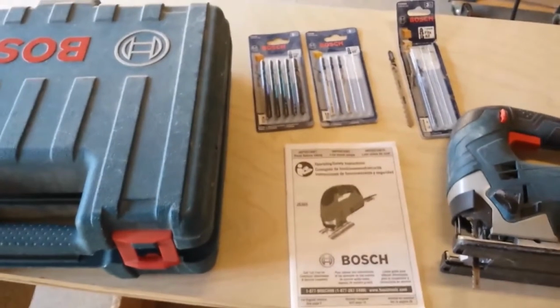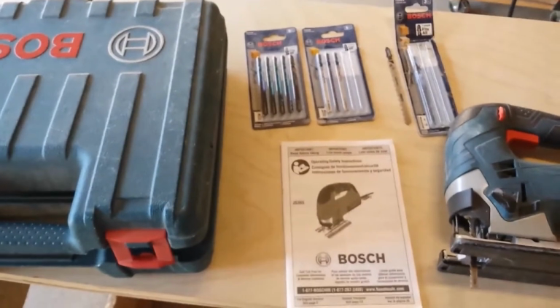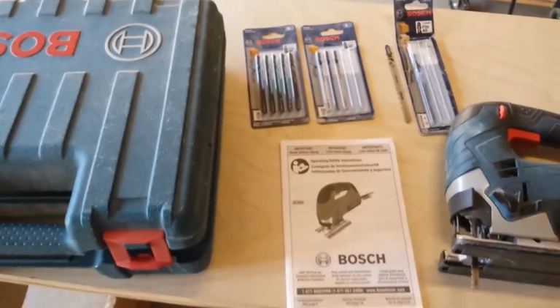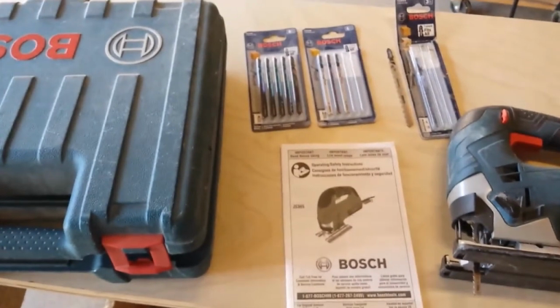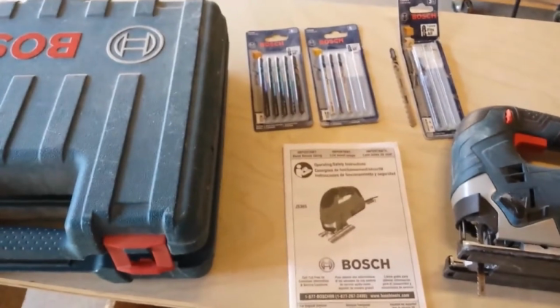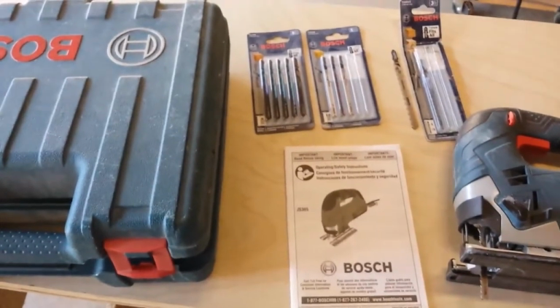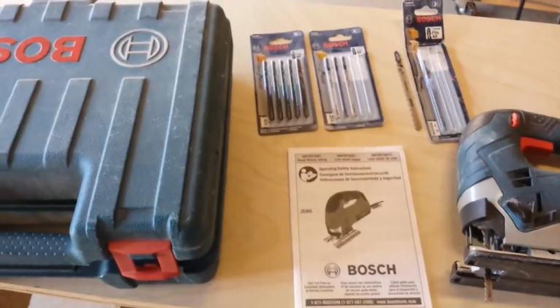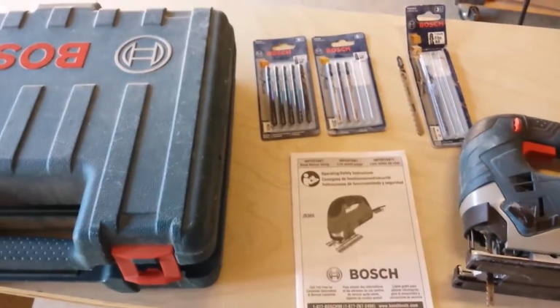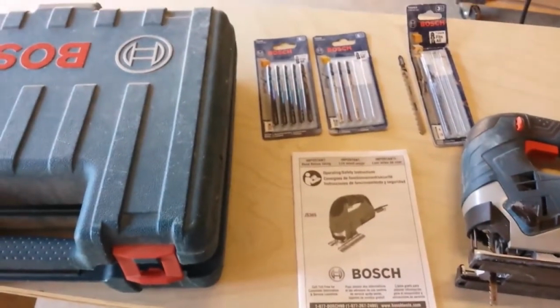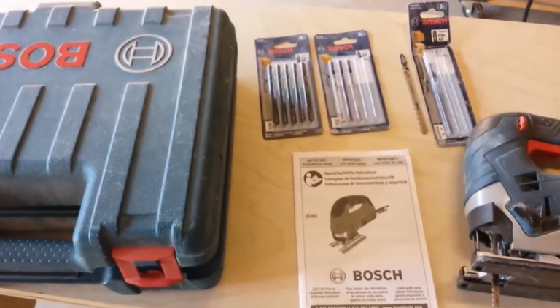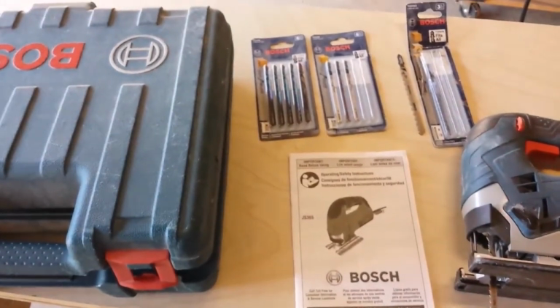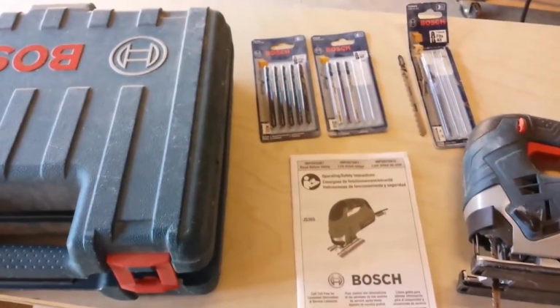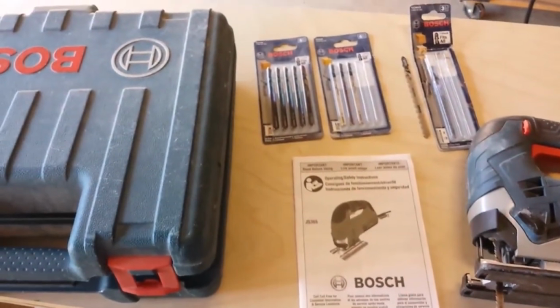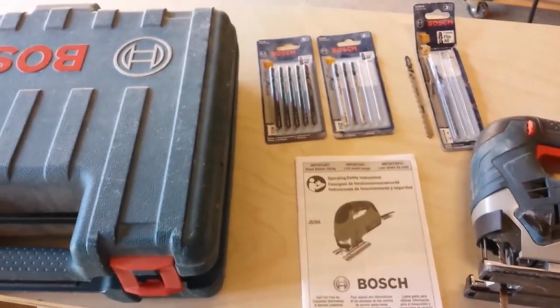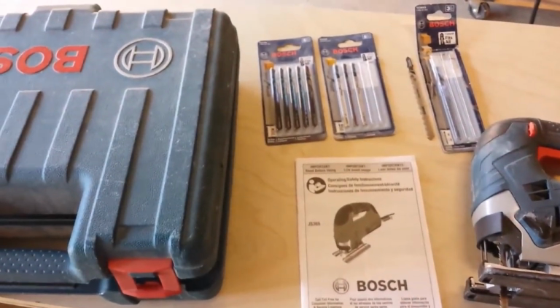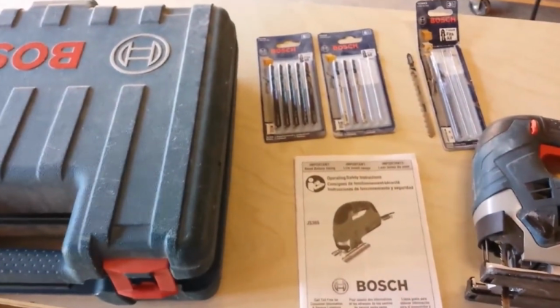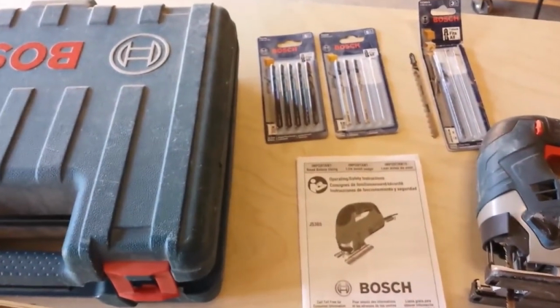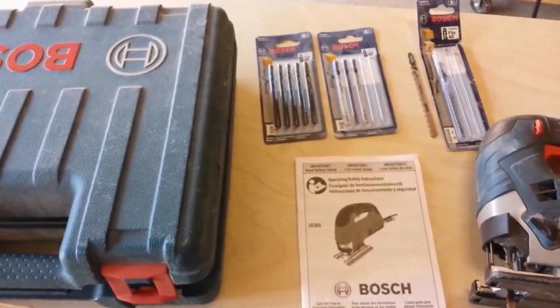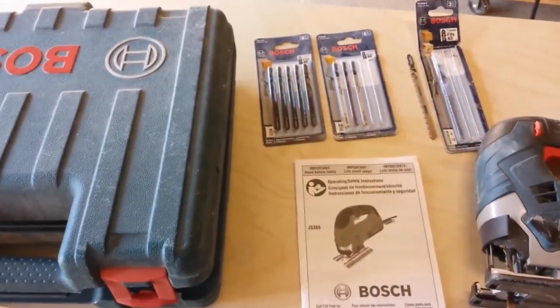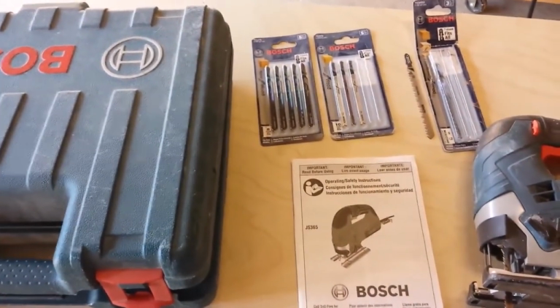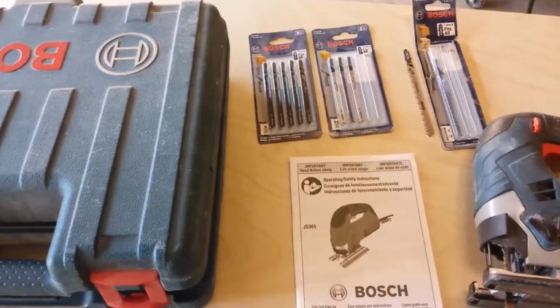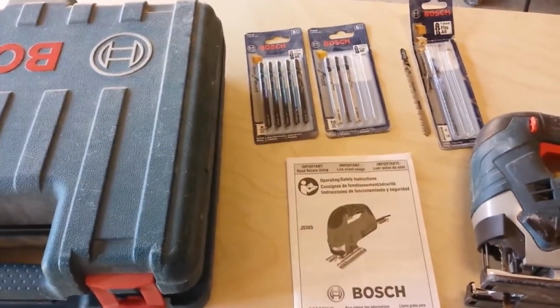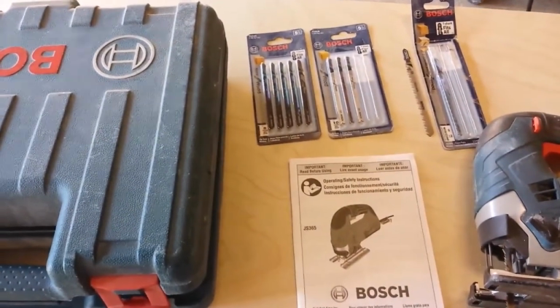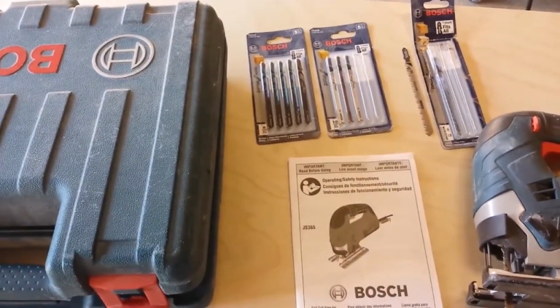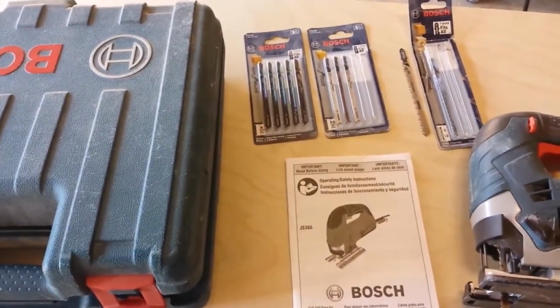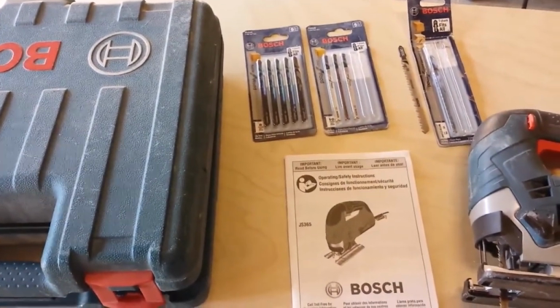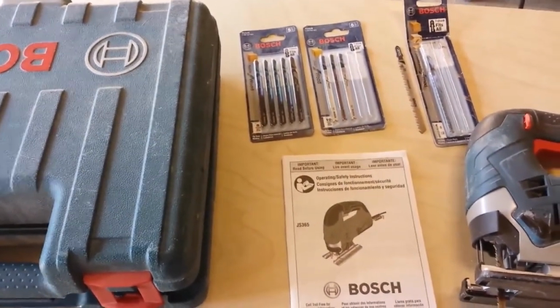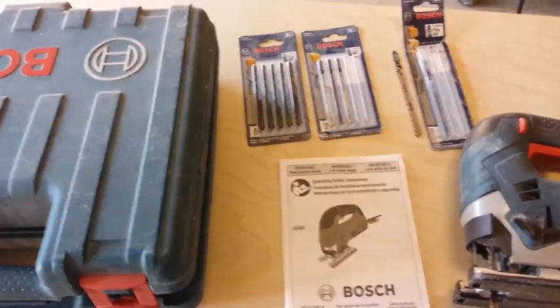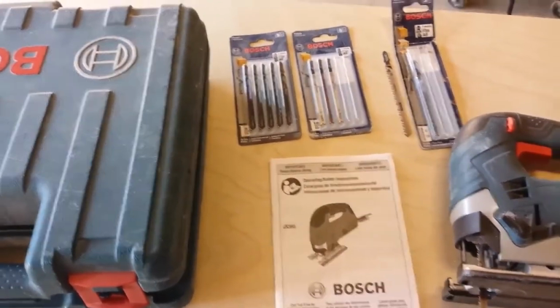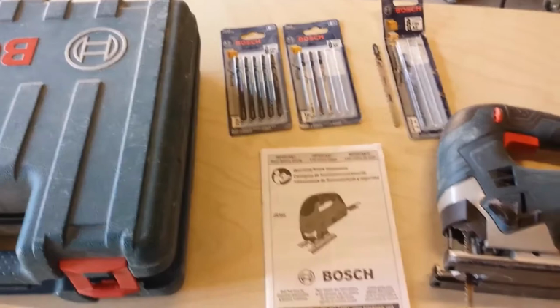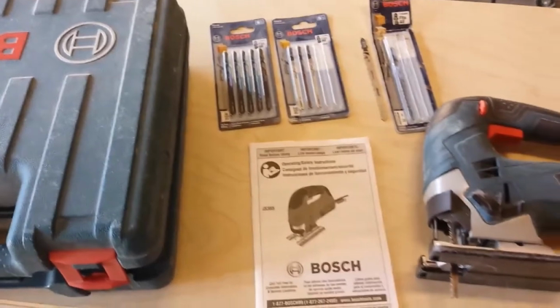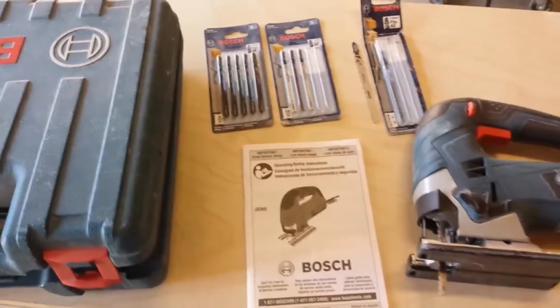So that's the Bosch, model number JS365.